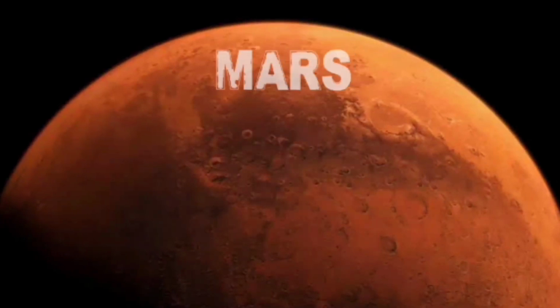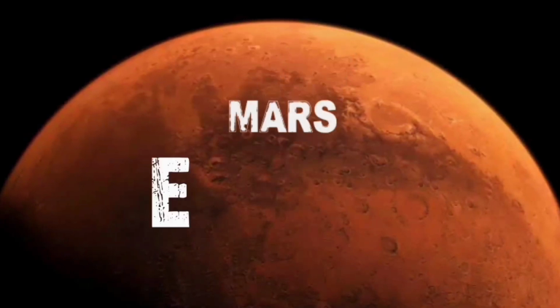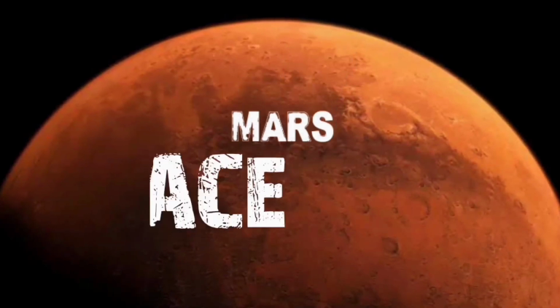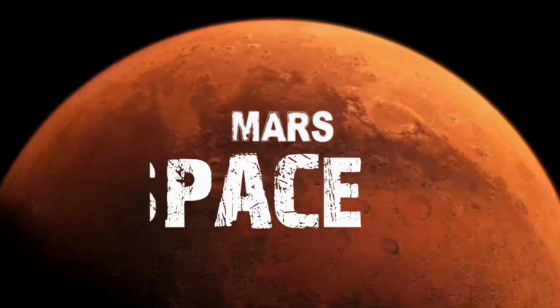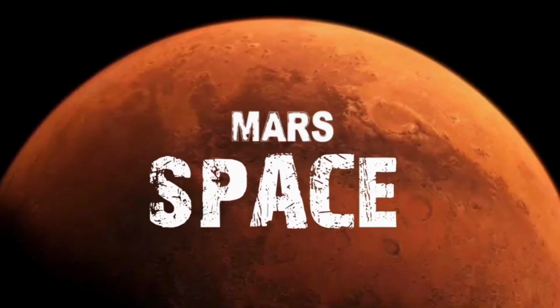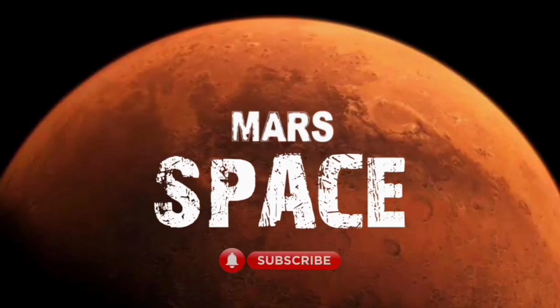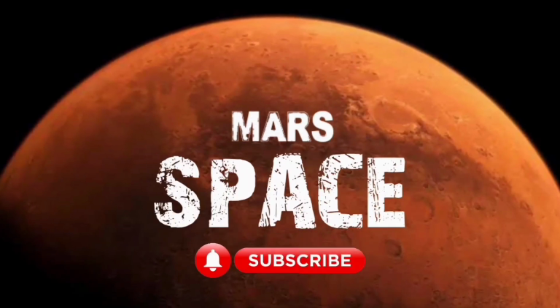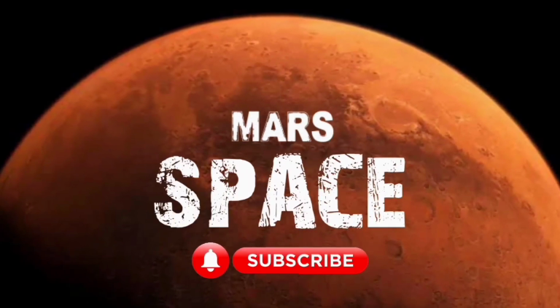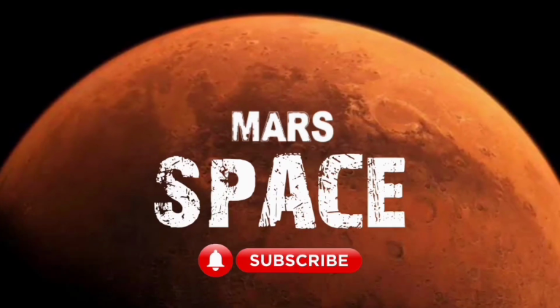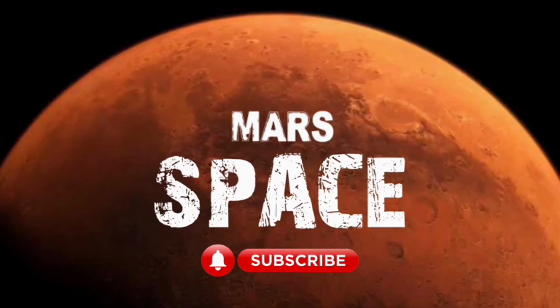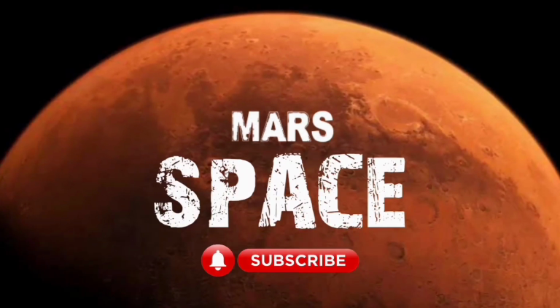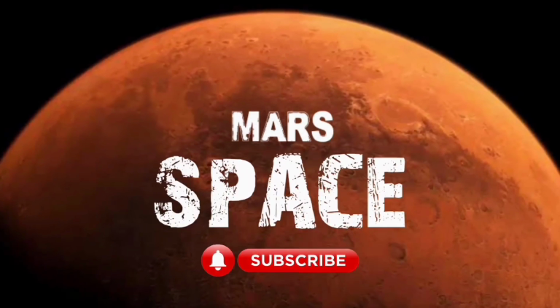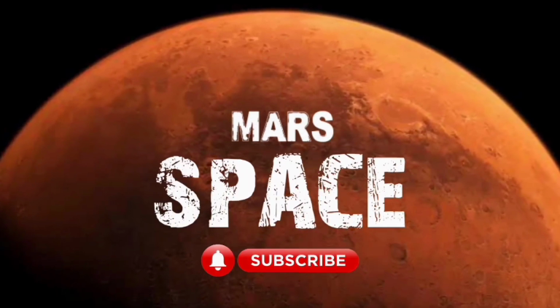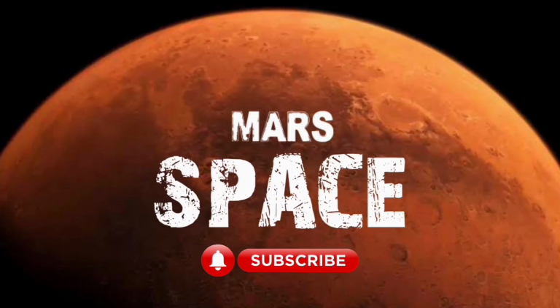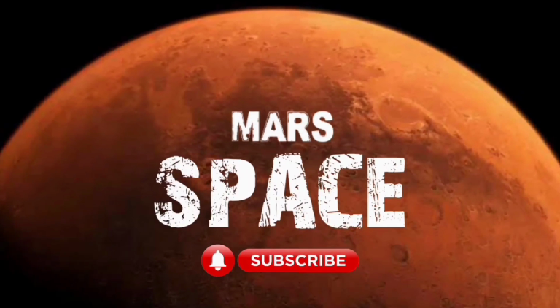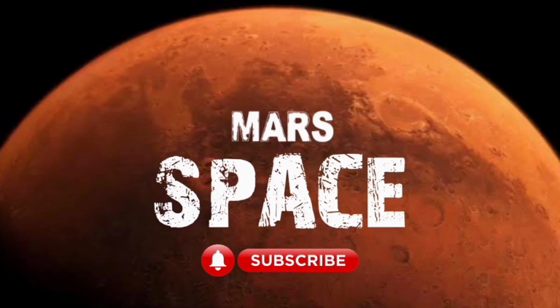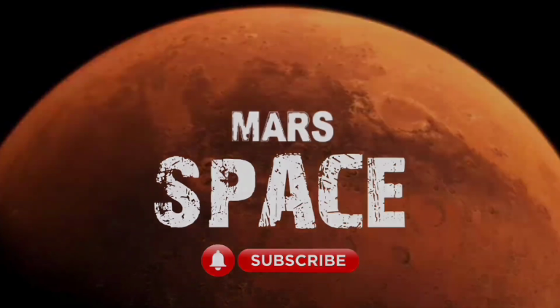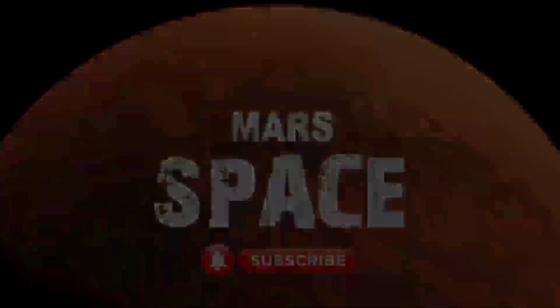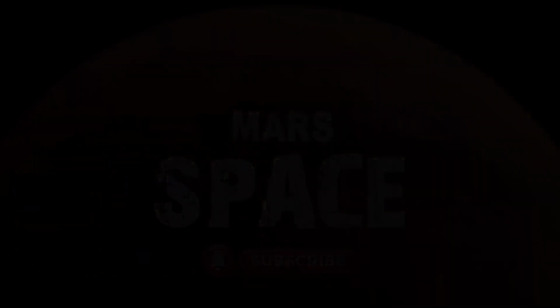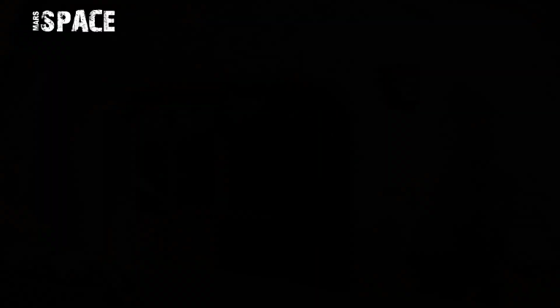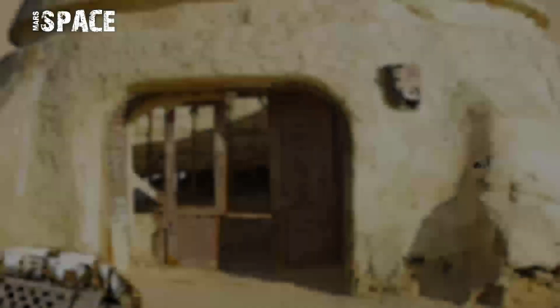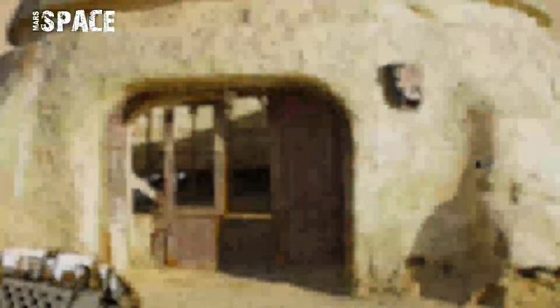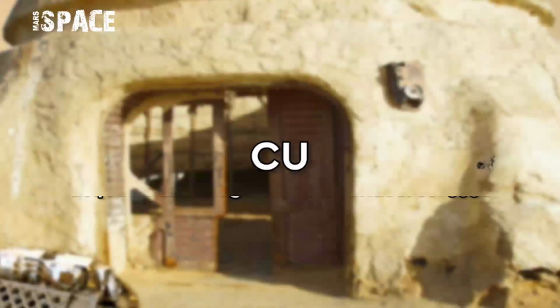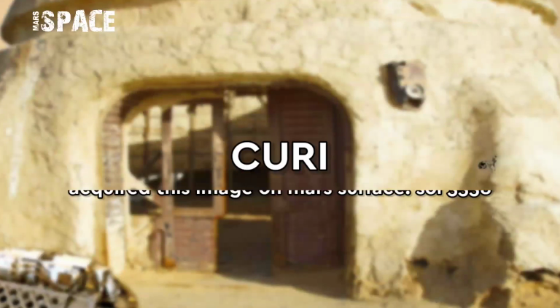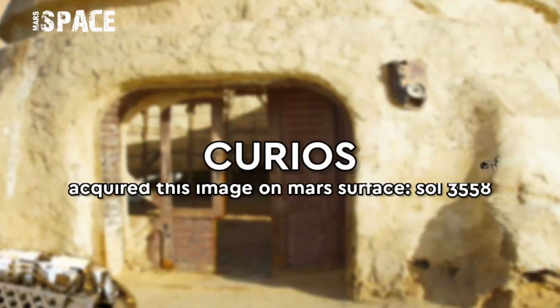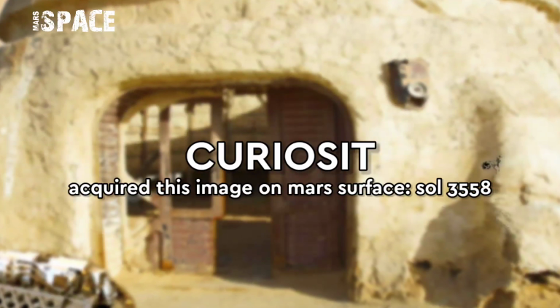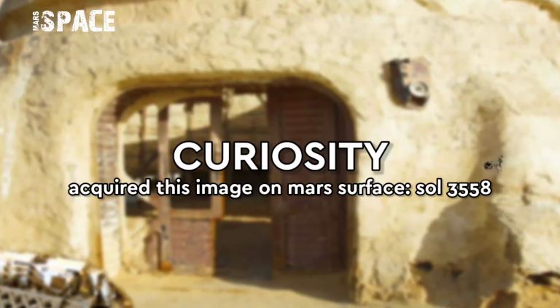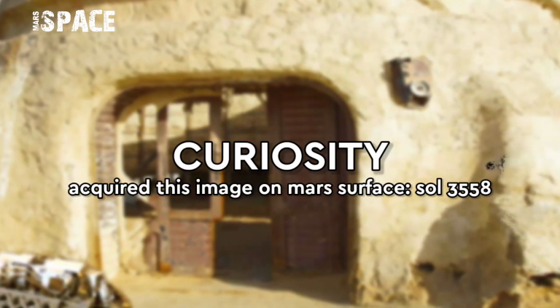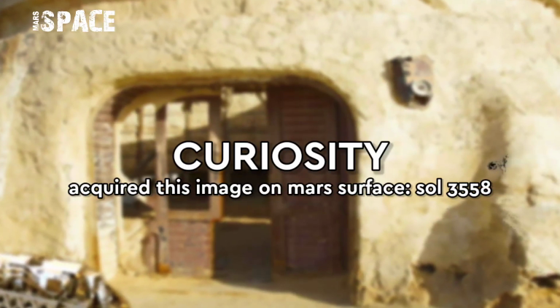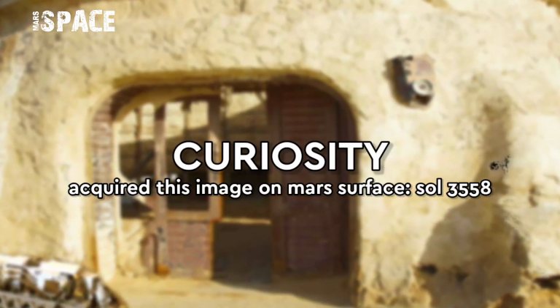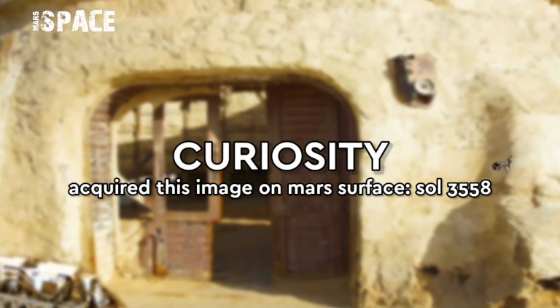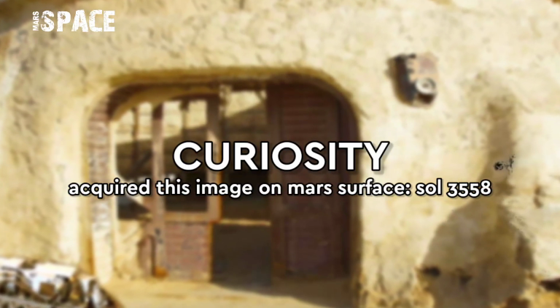Hello my dear friends, welcome back to our YouTube channel Marsyspass. For more updates hit the bell icon with thumbs up and please watch till the end.